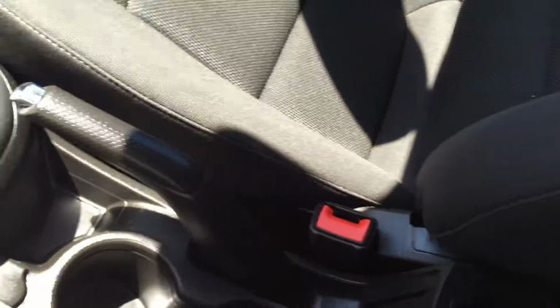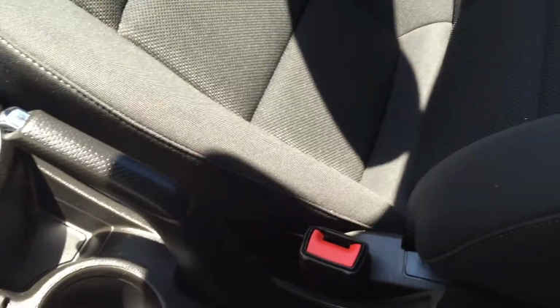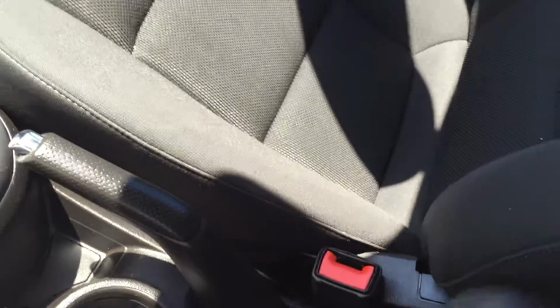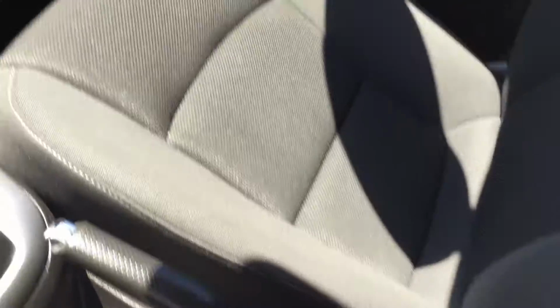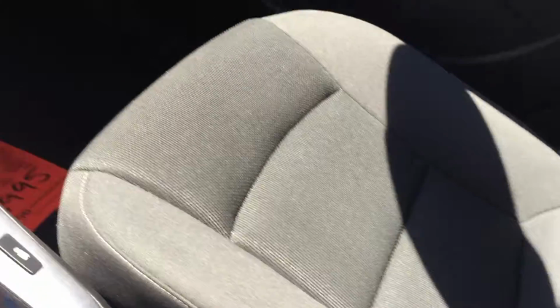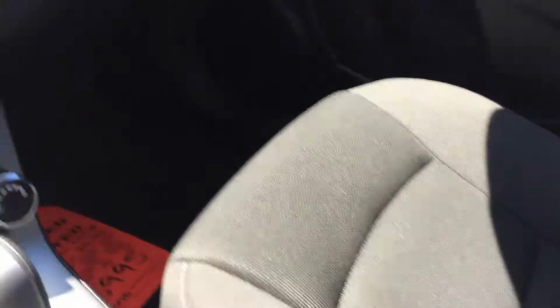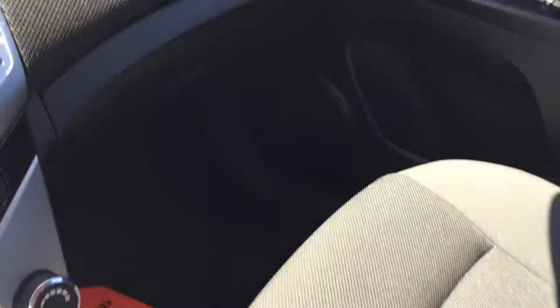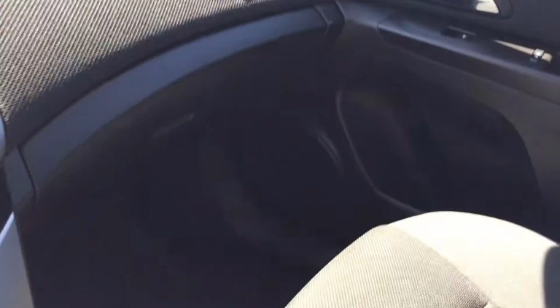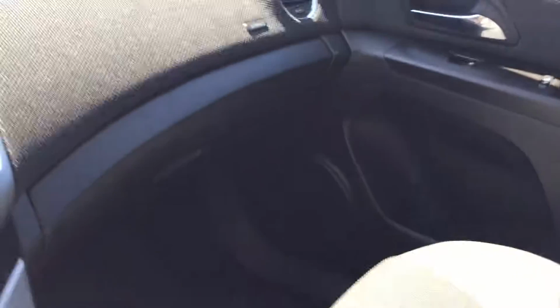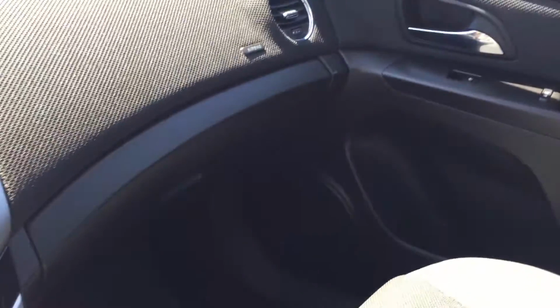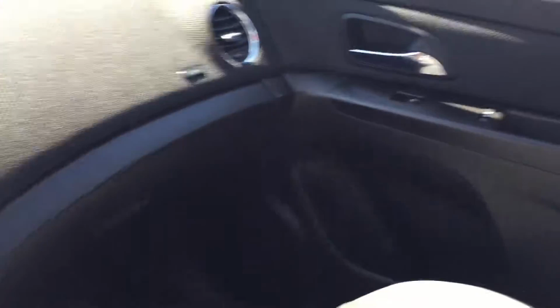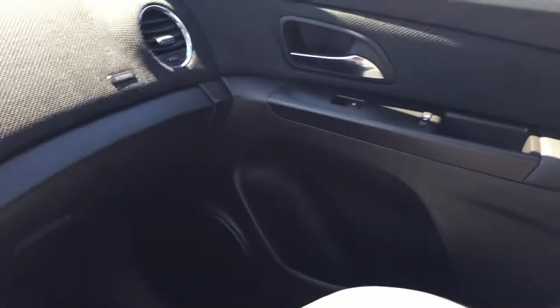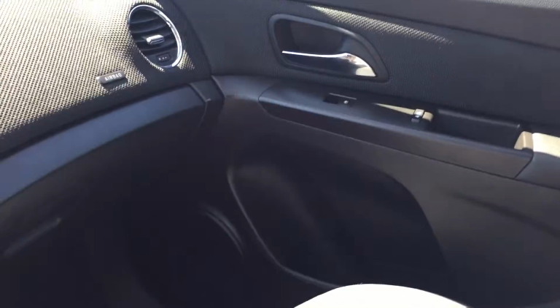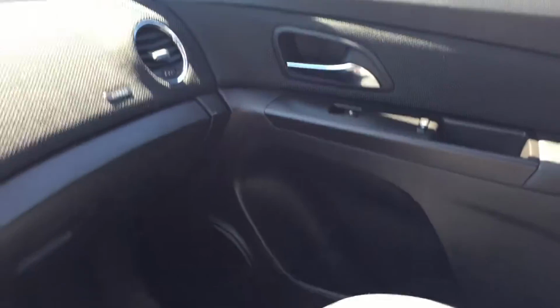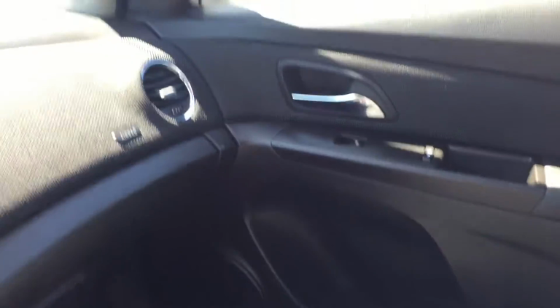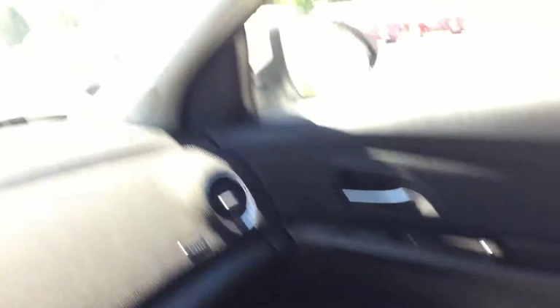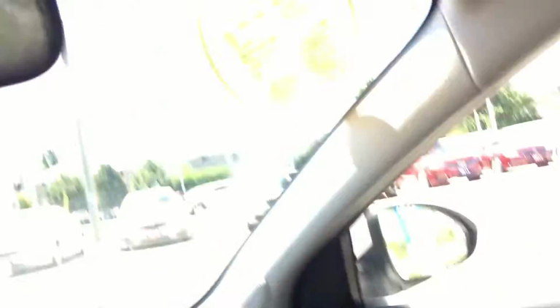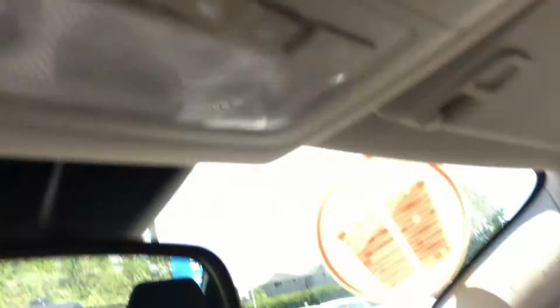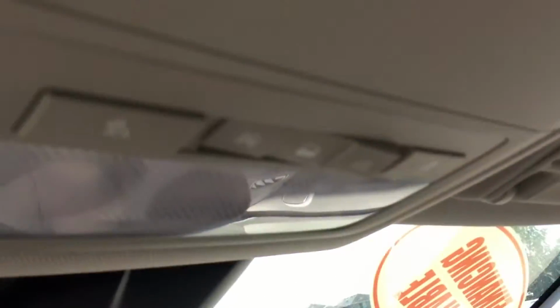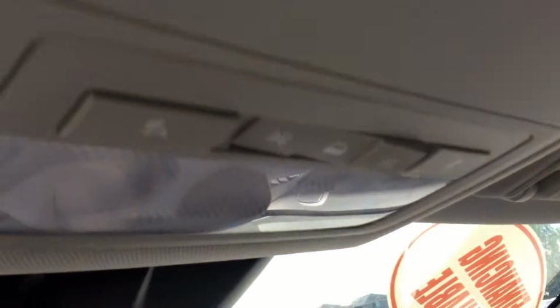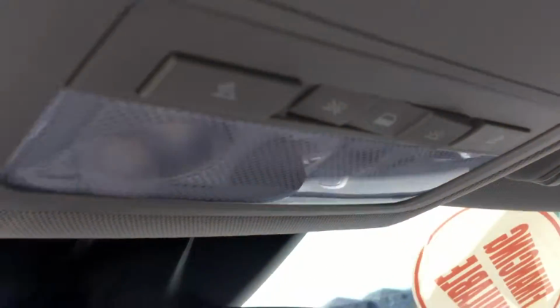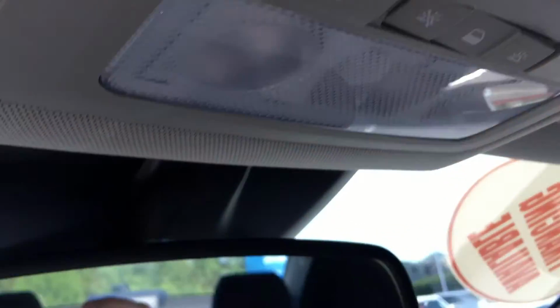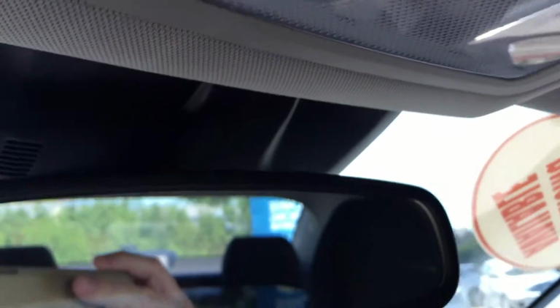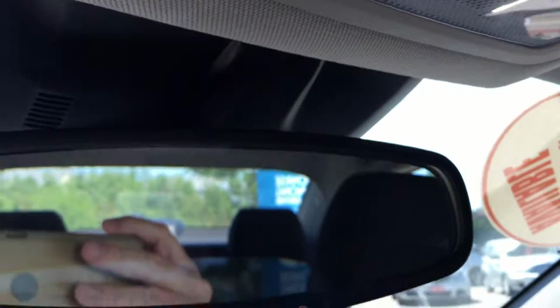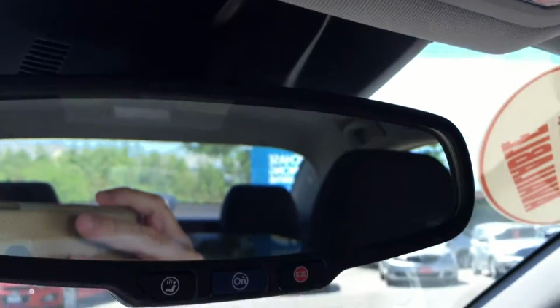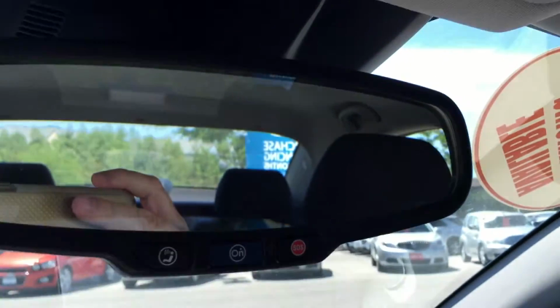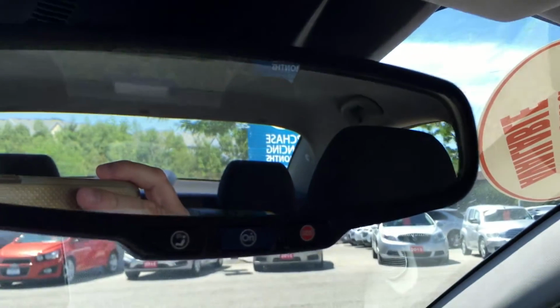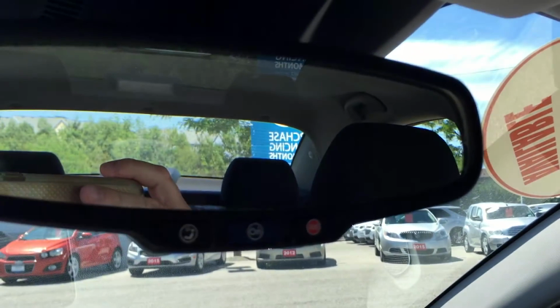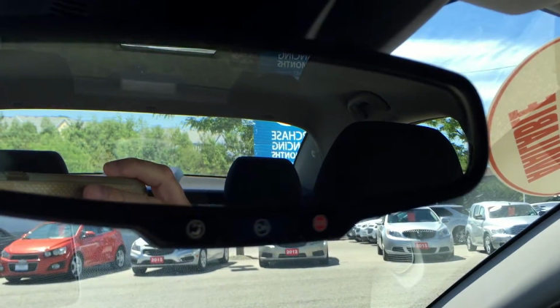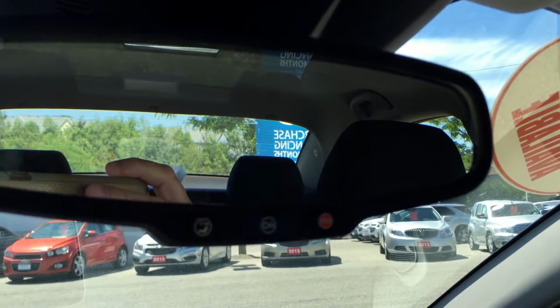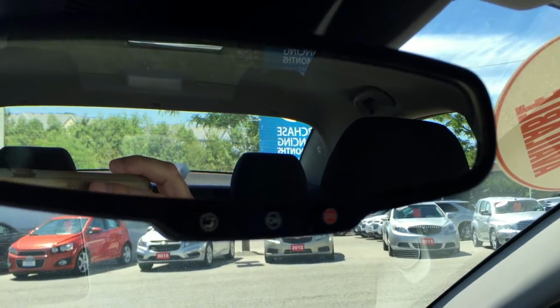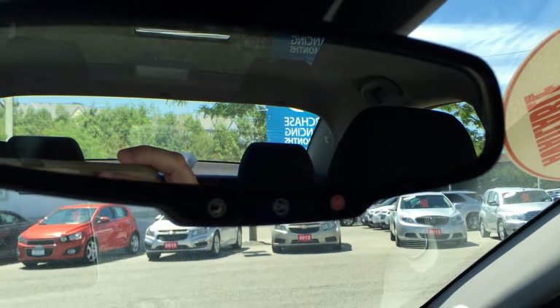Very nice storage in the glove box and passenger side door. Overhead lighting and OnStar buttons are right on the rear view mirror.